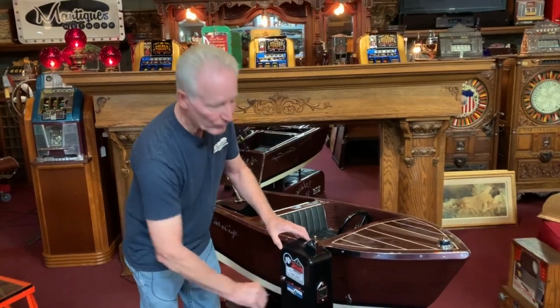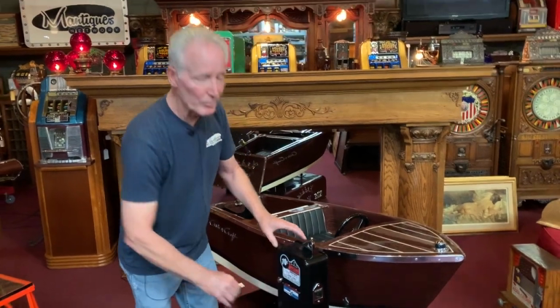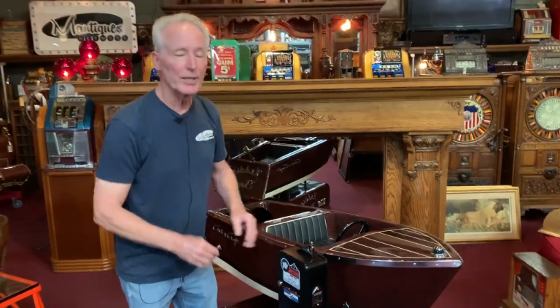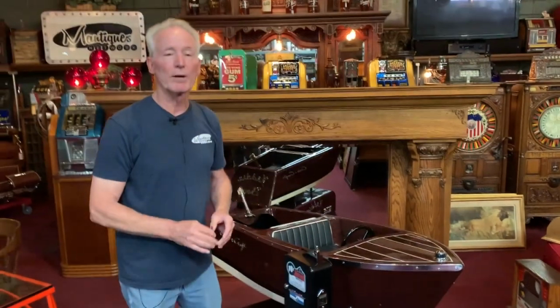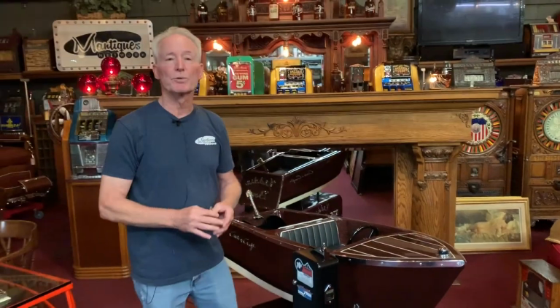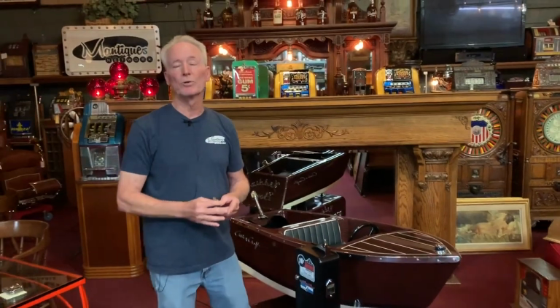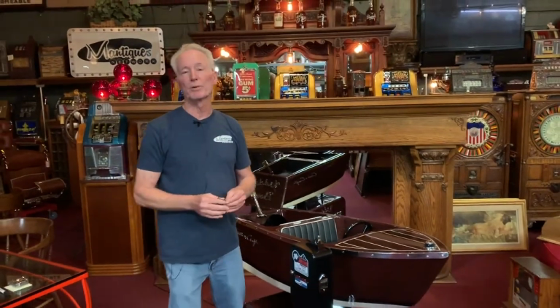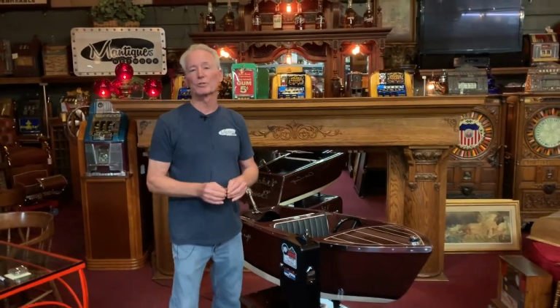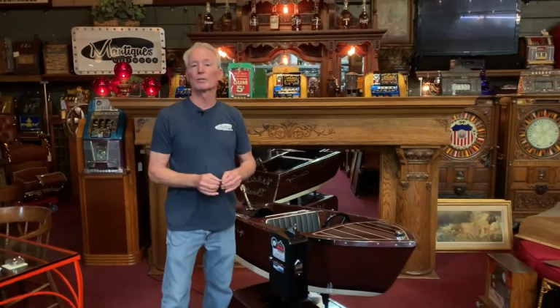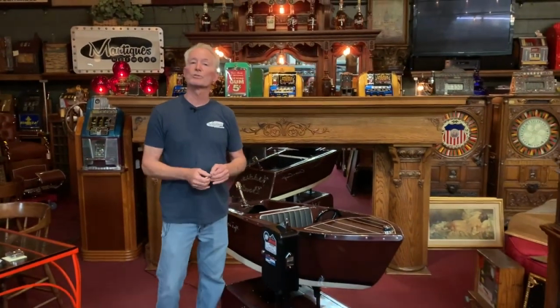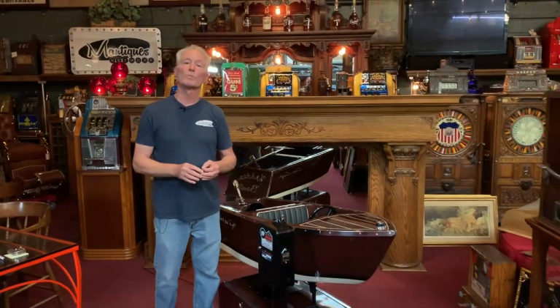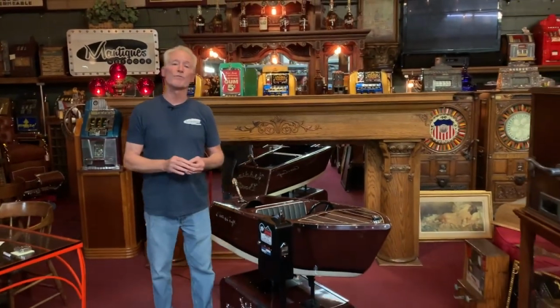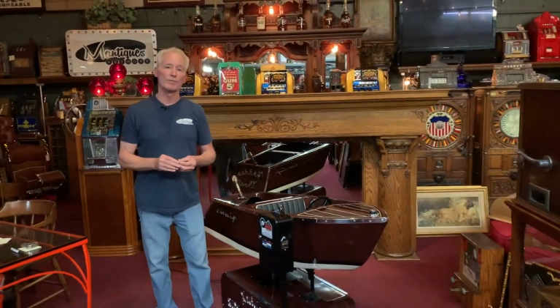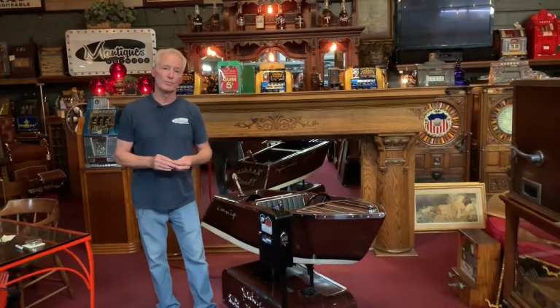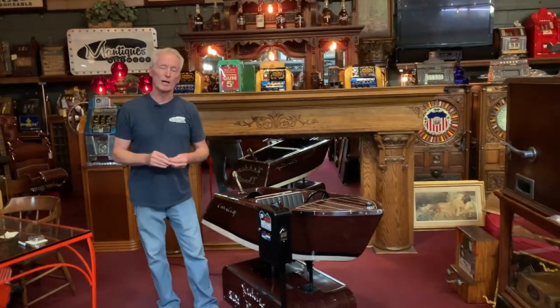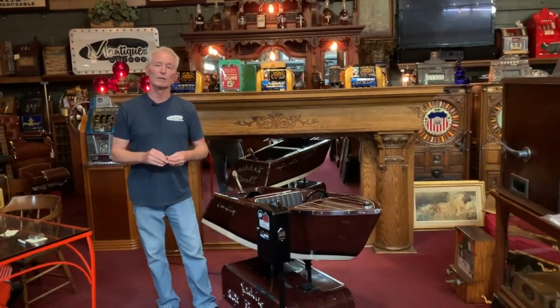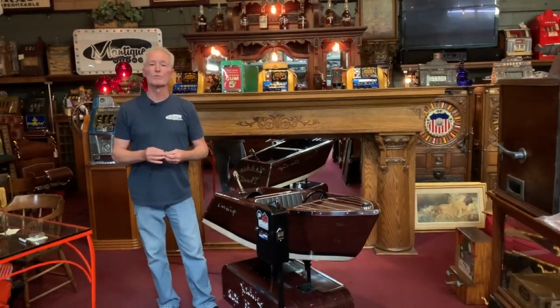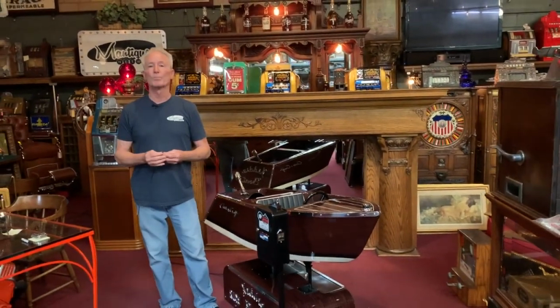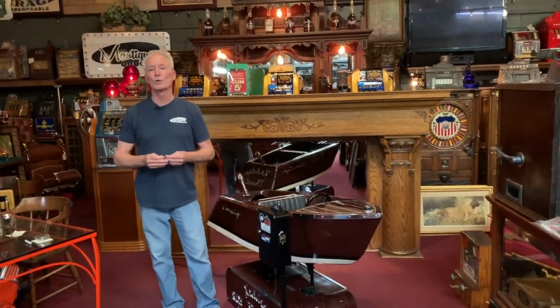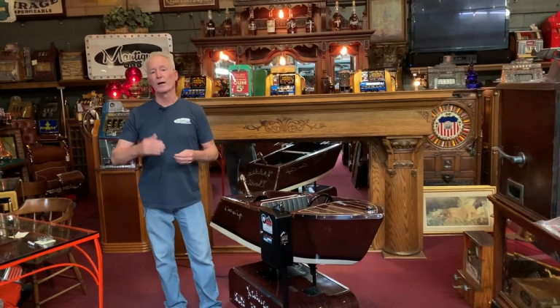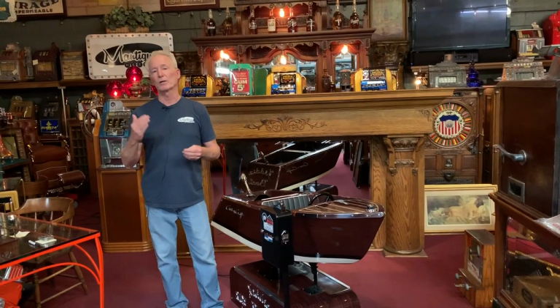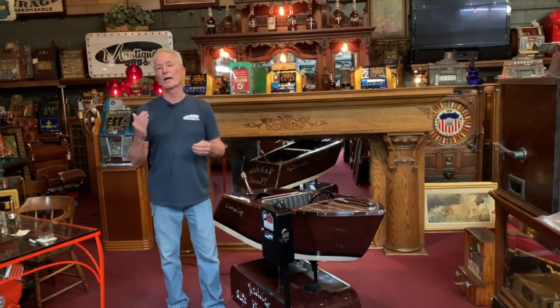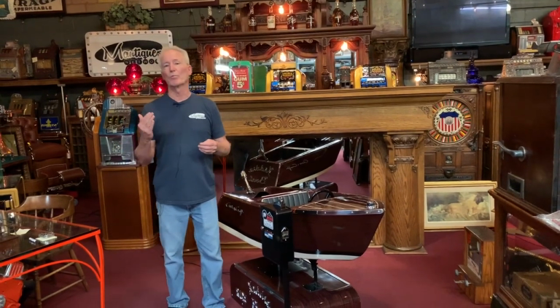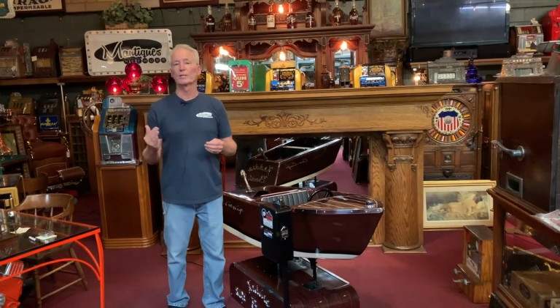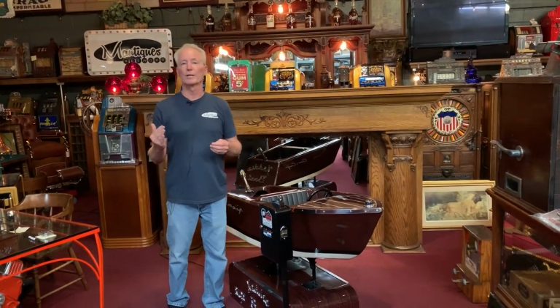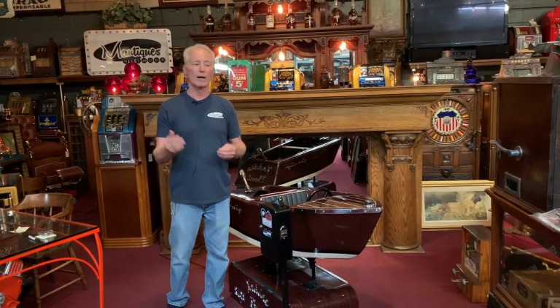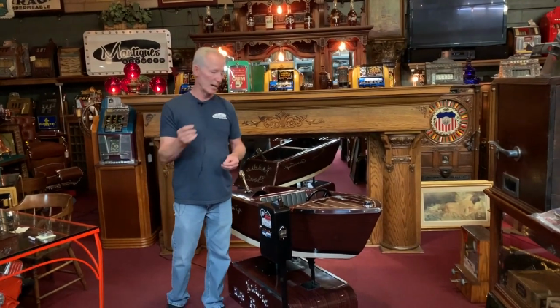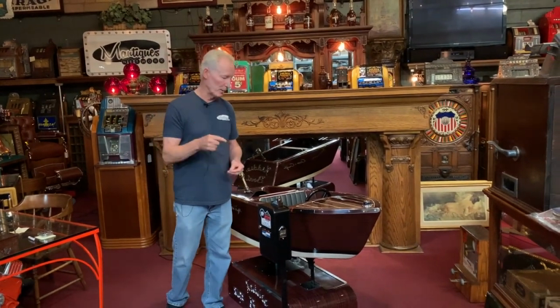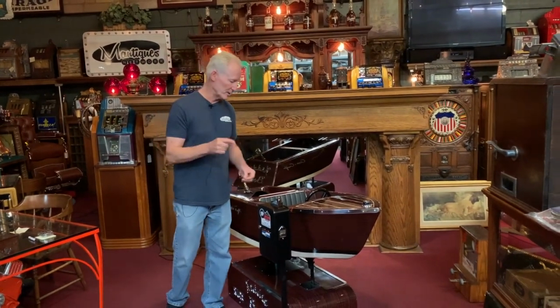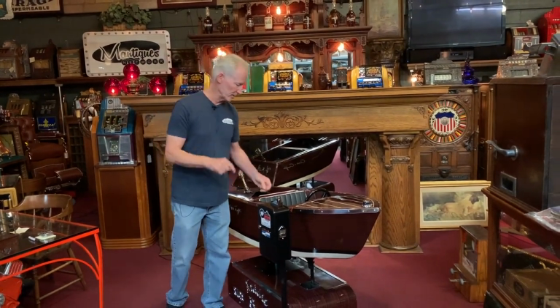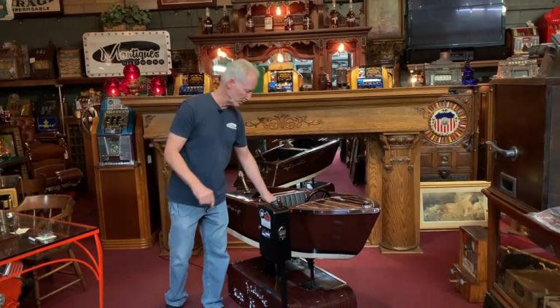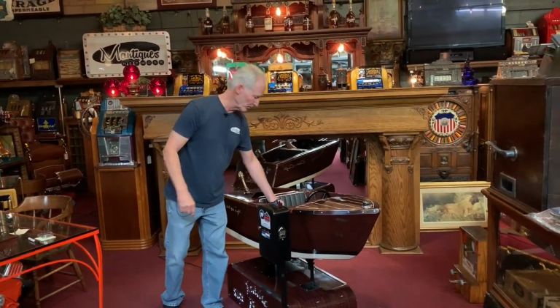Out of all the kiddie rides we do, I'll be honest with you, this is my favorite. I love the boat. If I could only have one kiddie ride, I would take the boat.